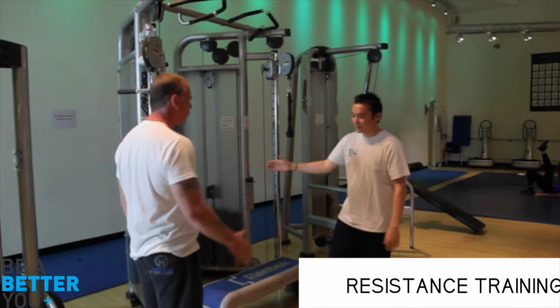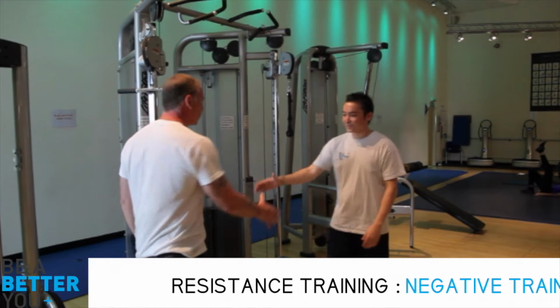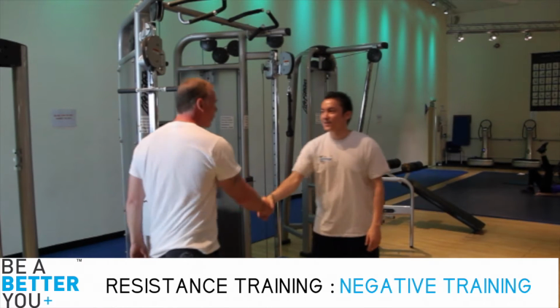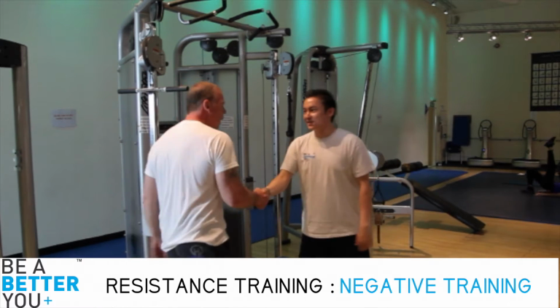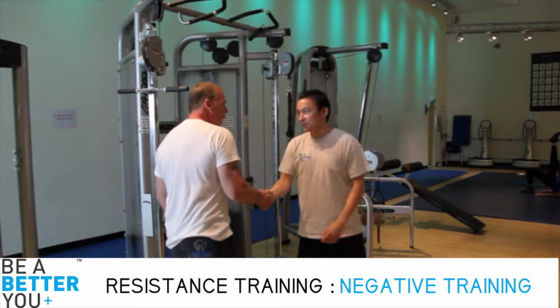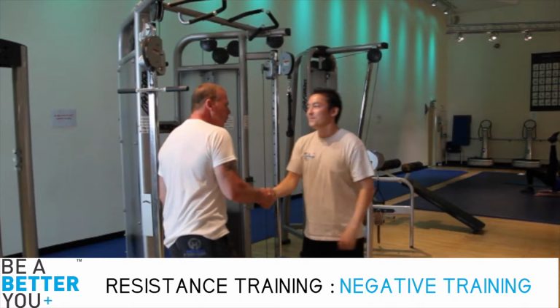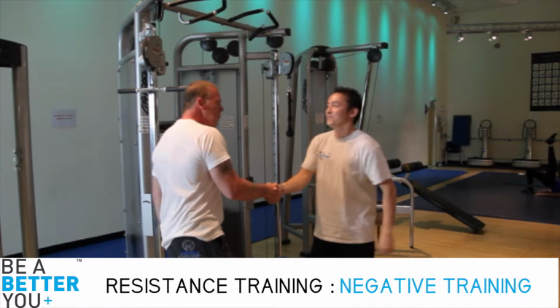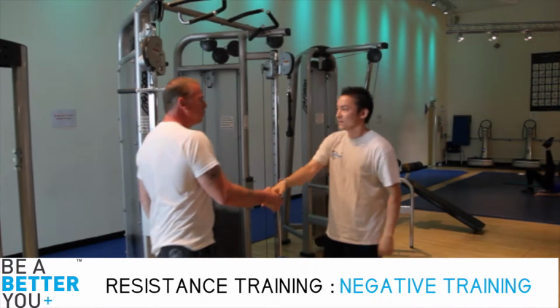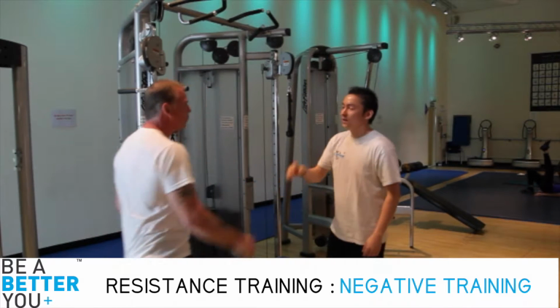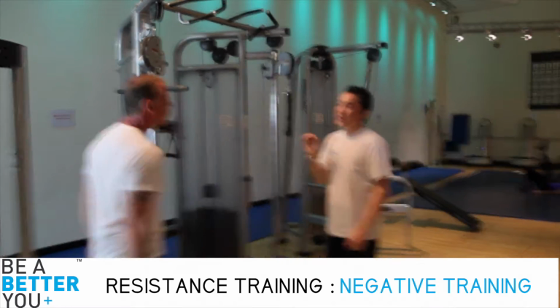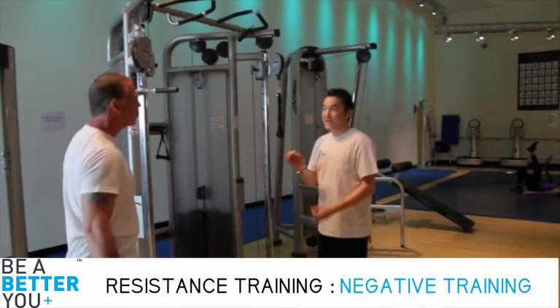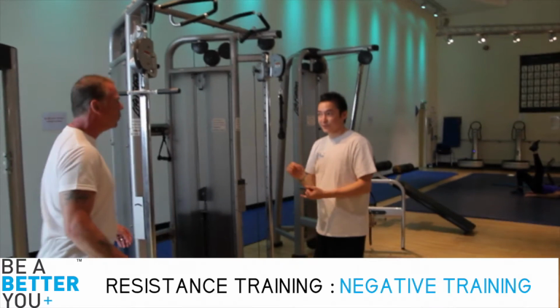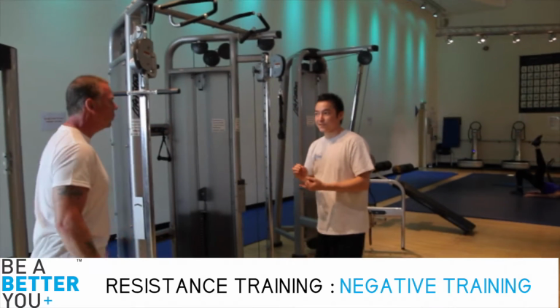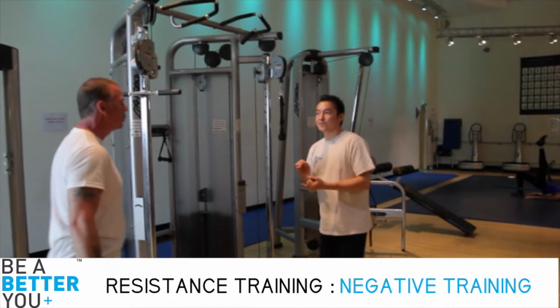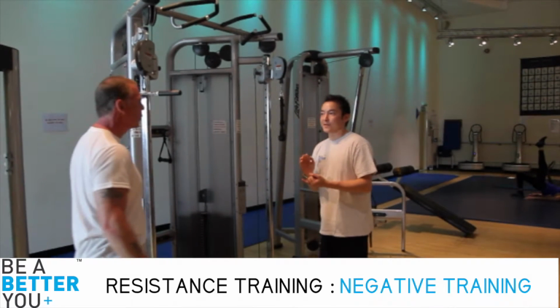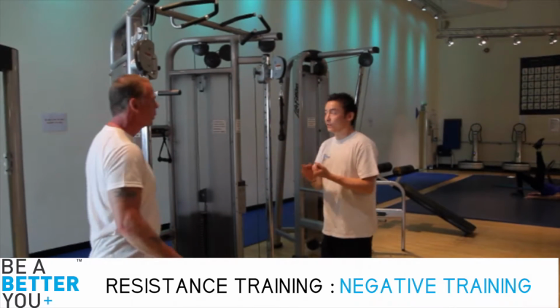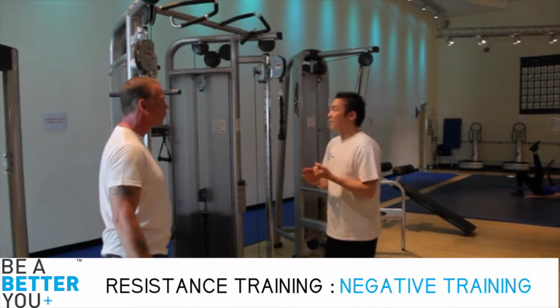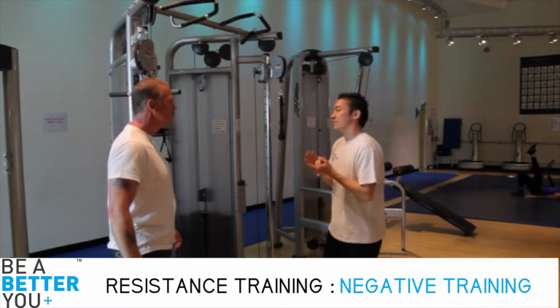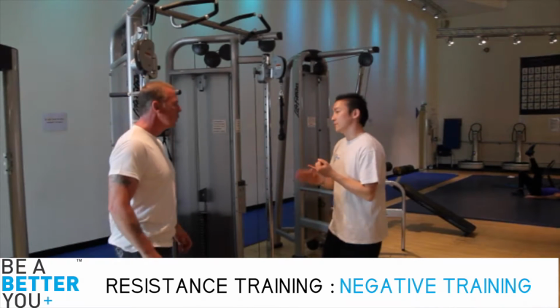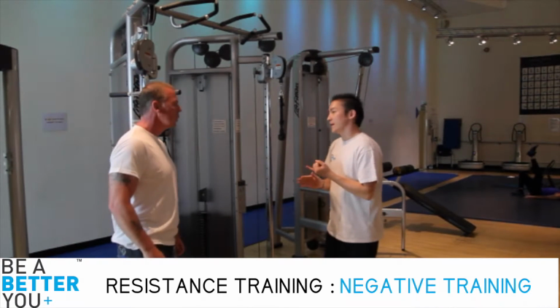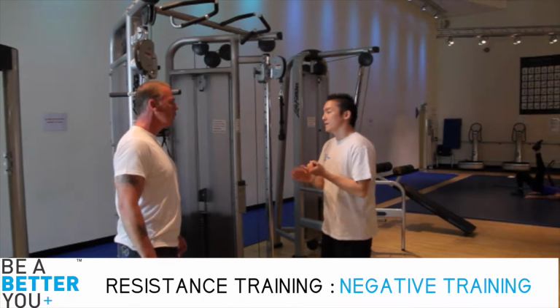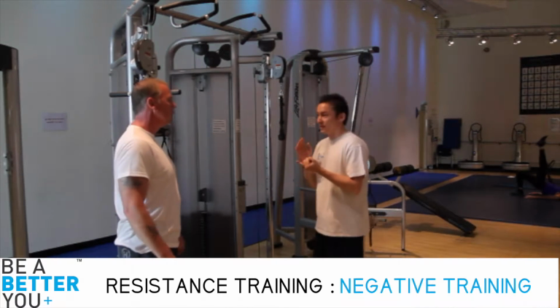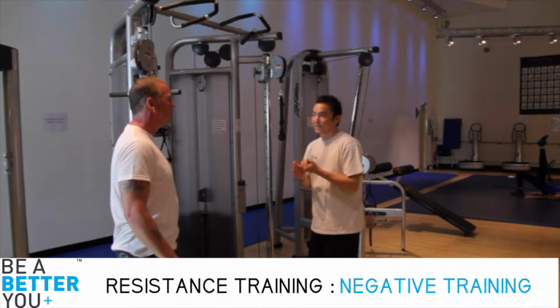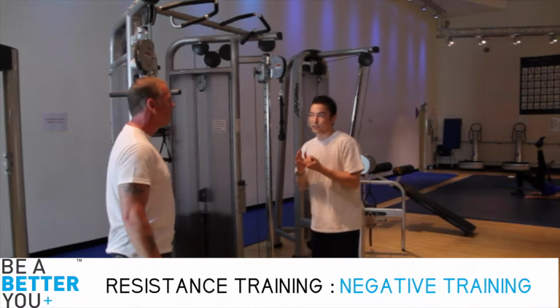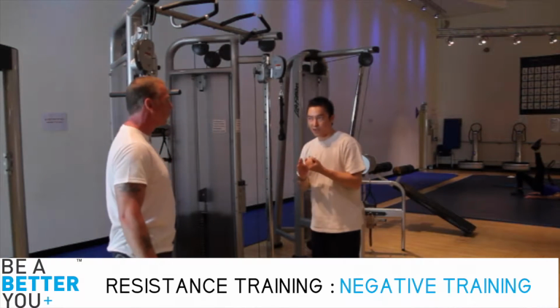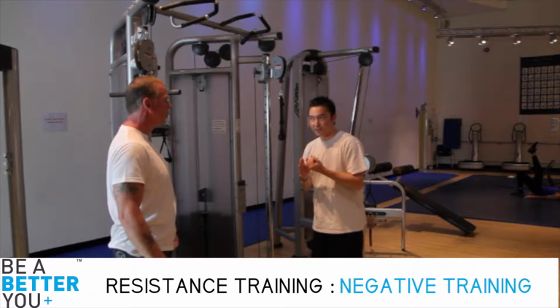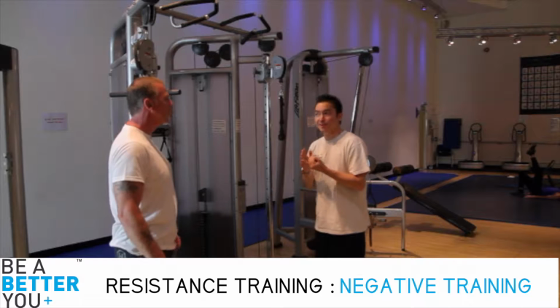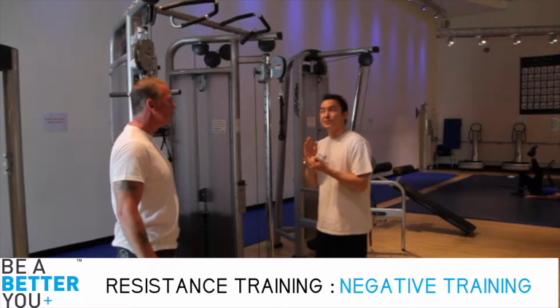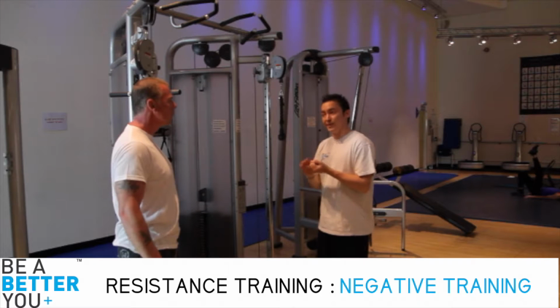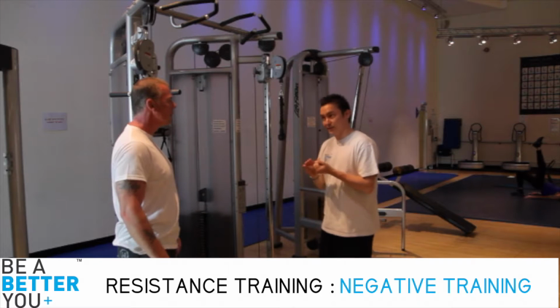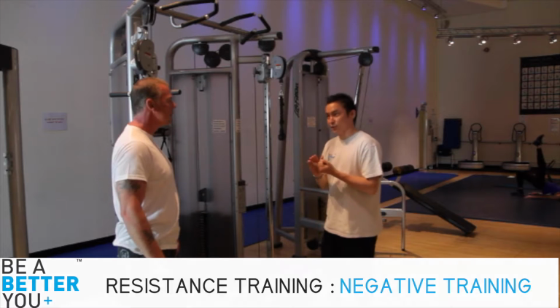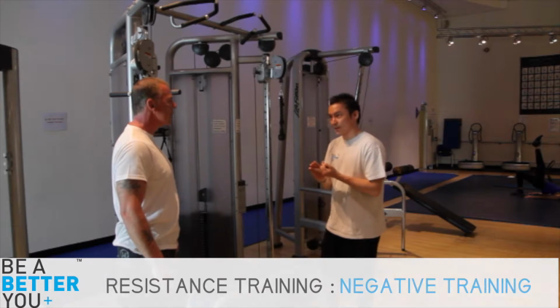Nice to see you again Simon. Nice to see you Matt. So the next training method I've got planned for you today is eccentric training, sometimes called negative training.